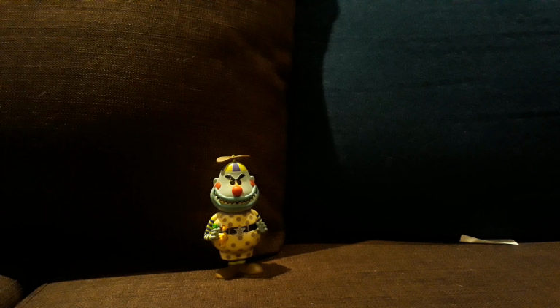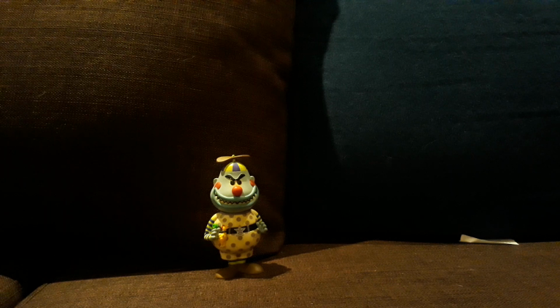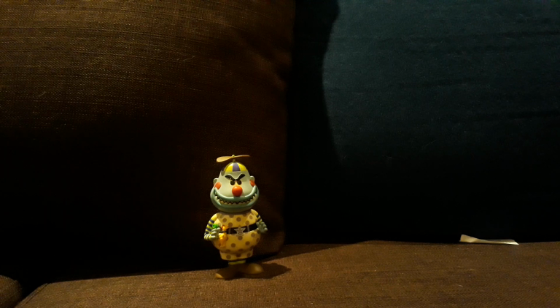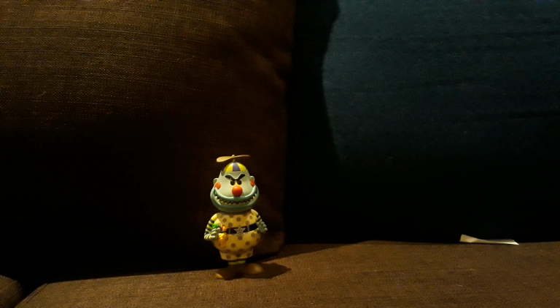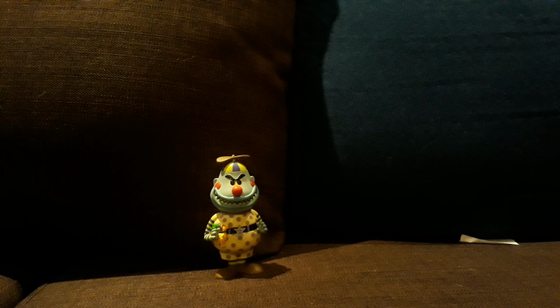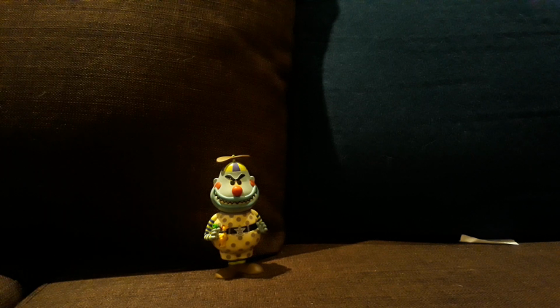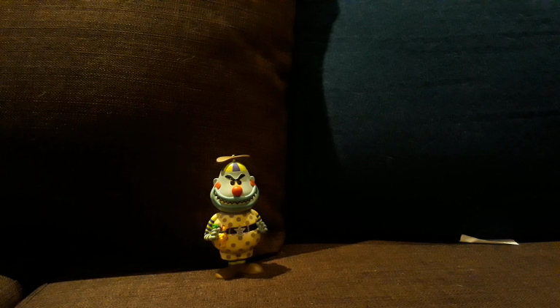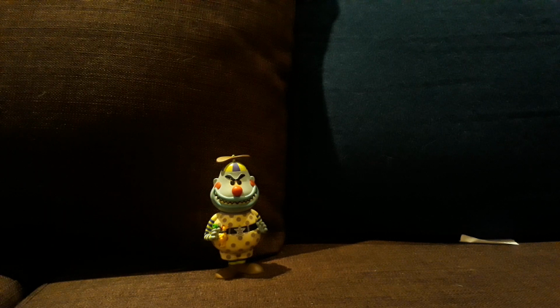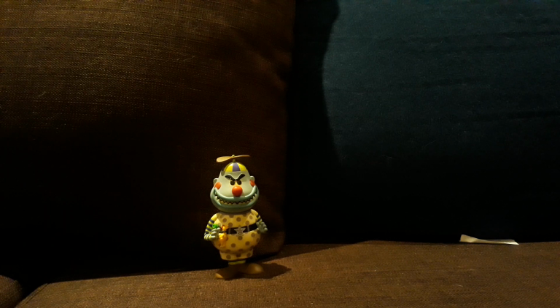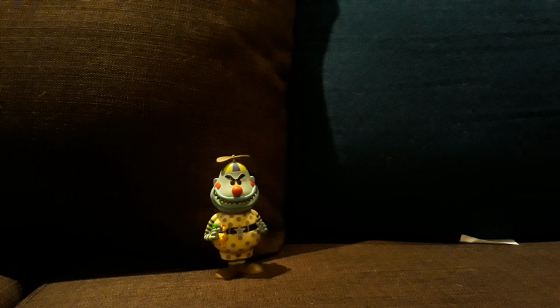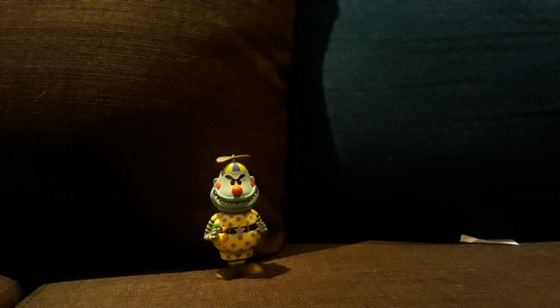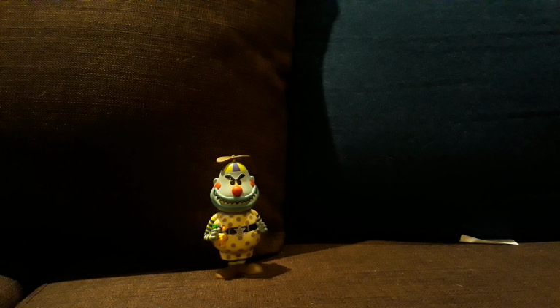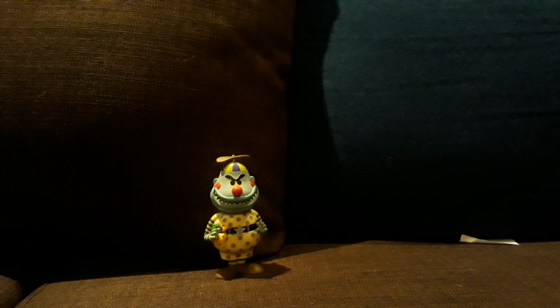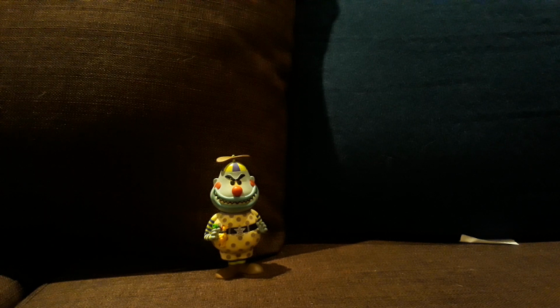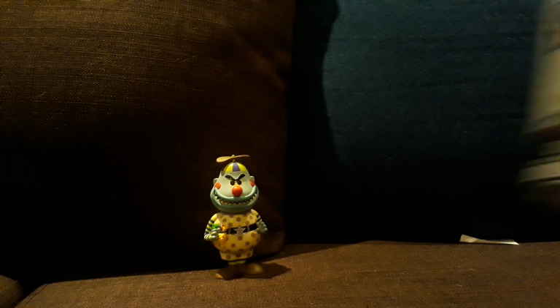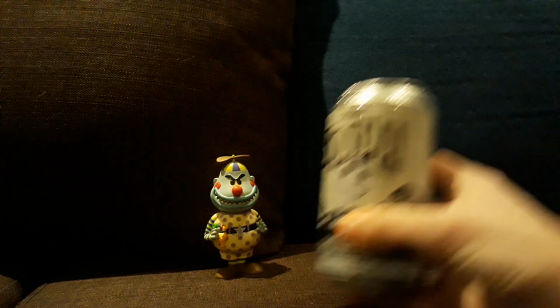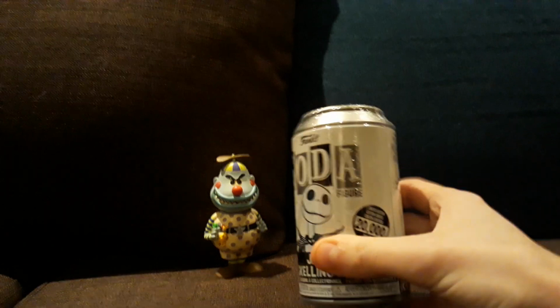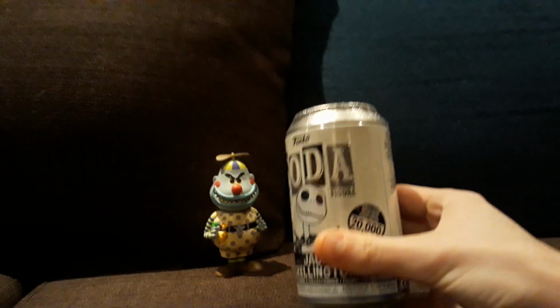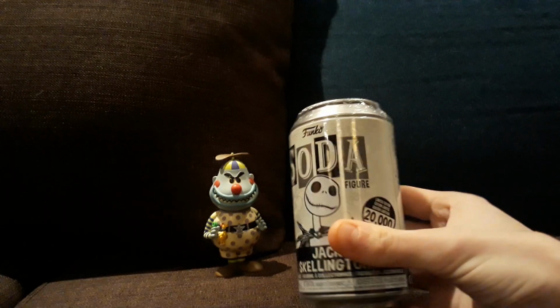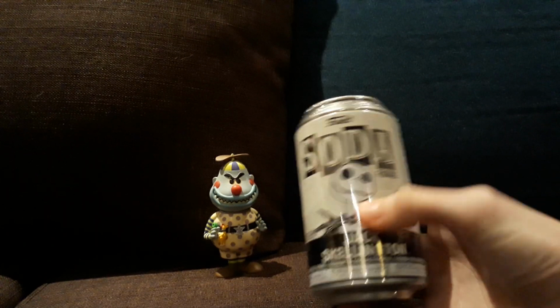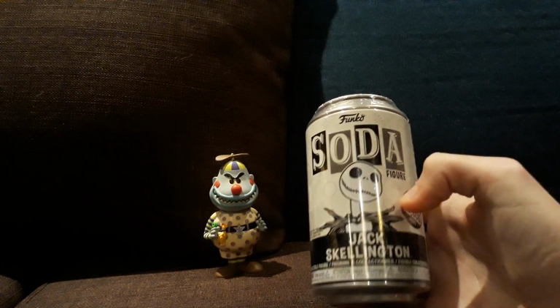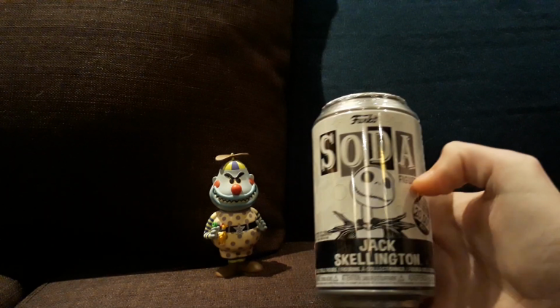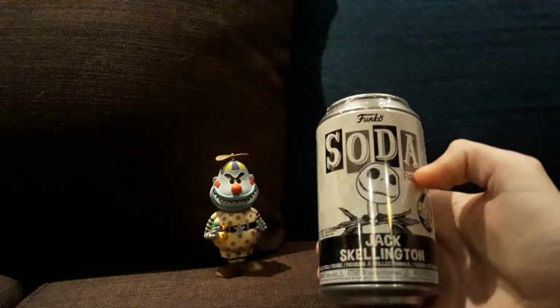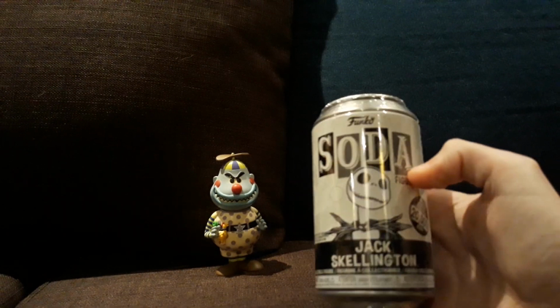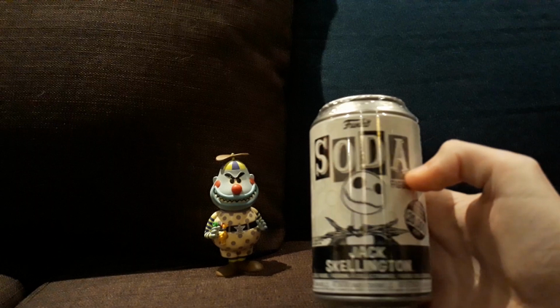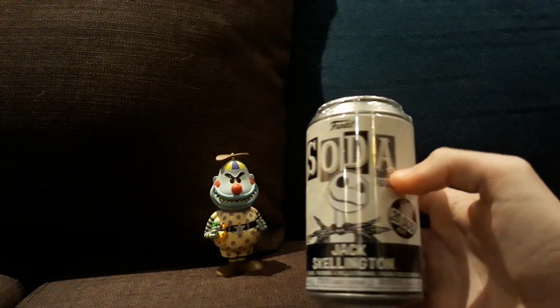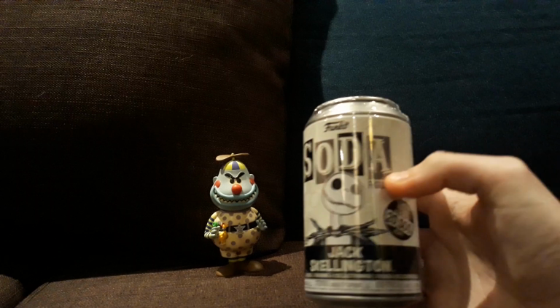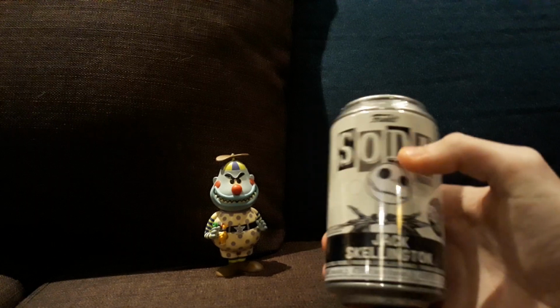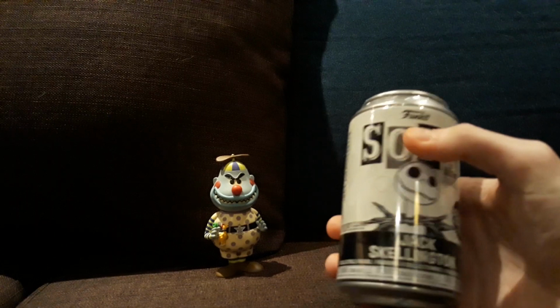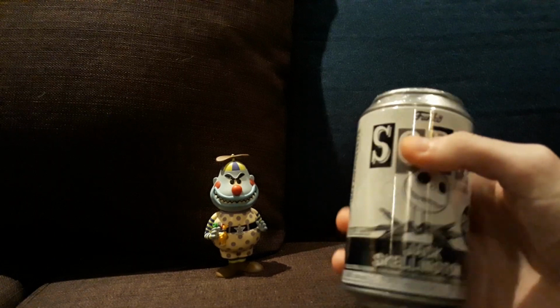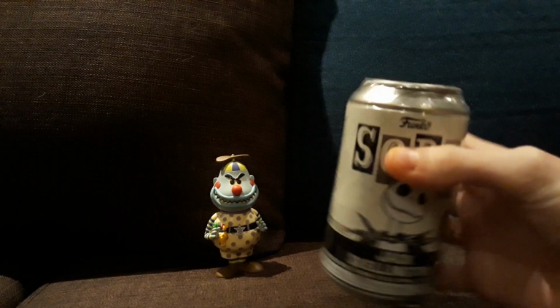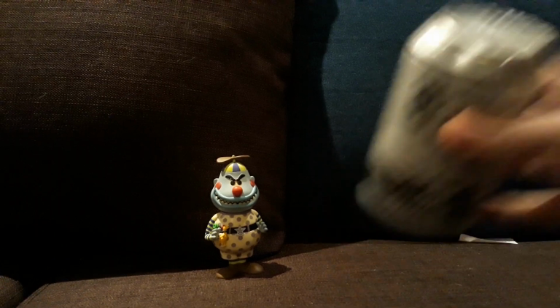Hi YouTube, I have a cool unboxing. I got the Jack Skellington so it is early from Funko.